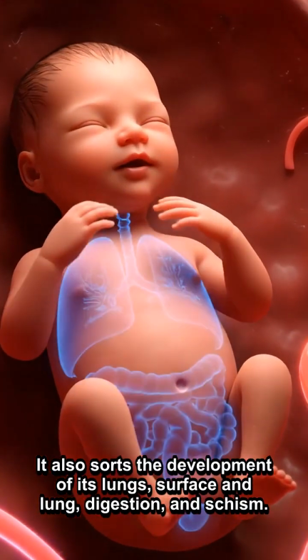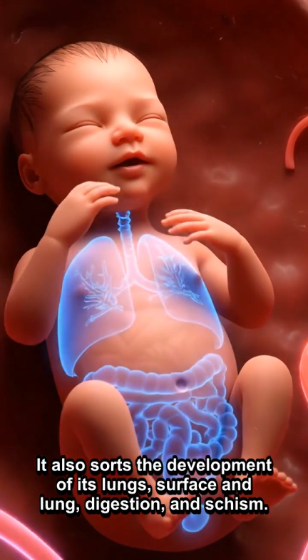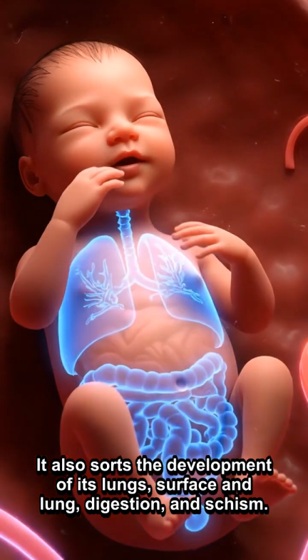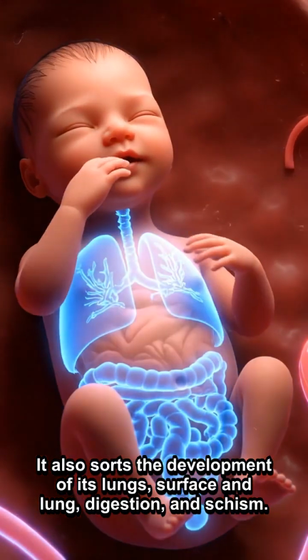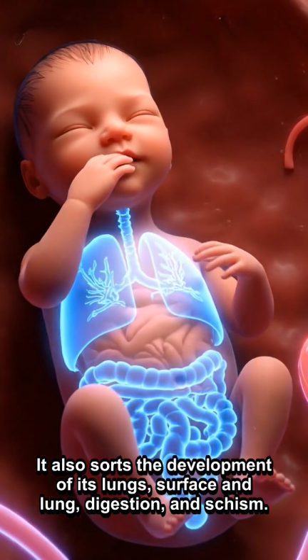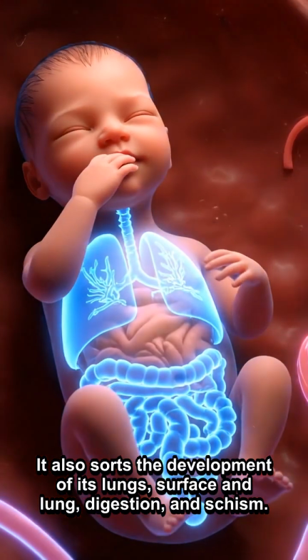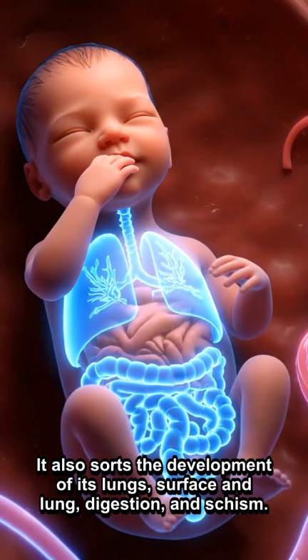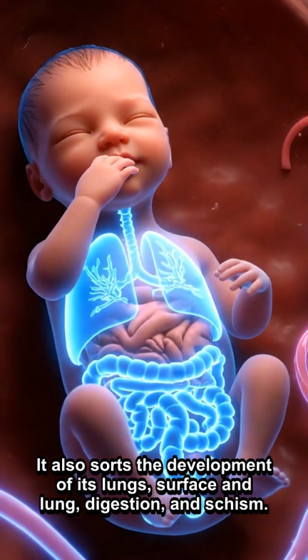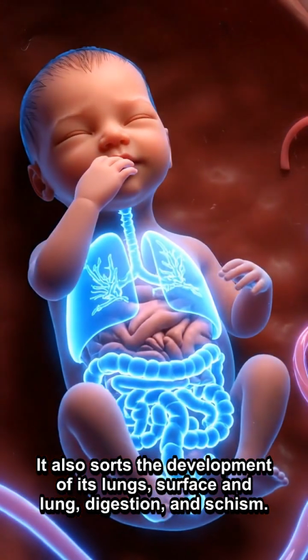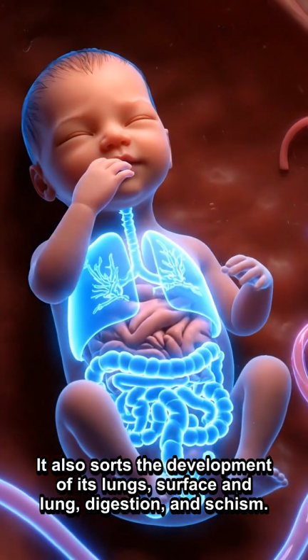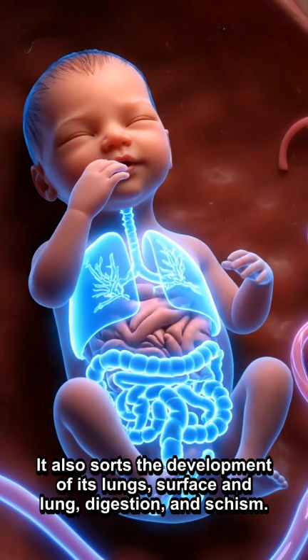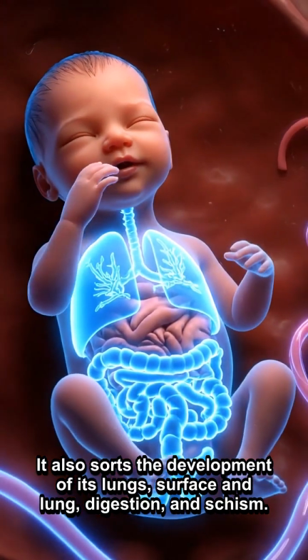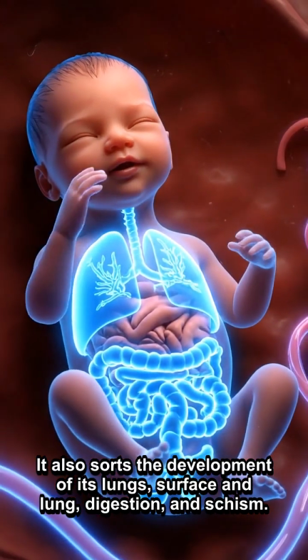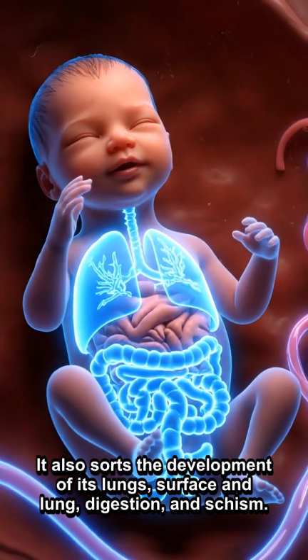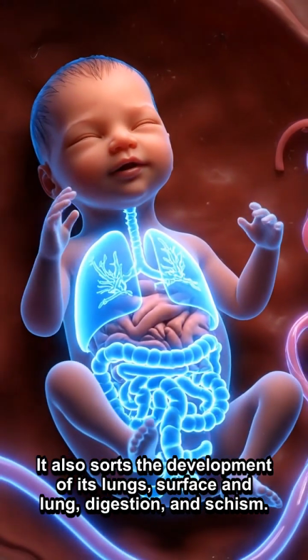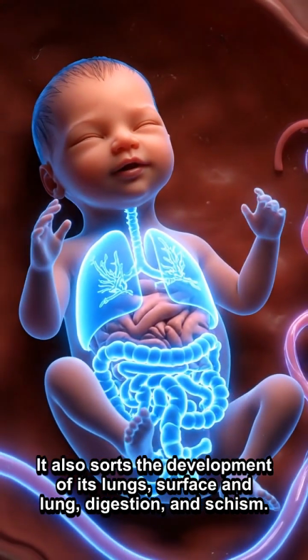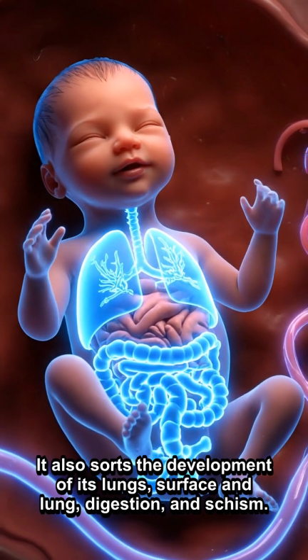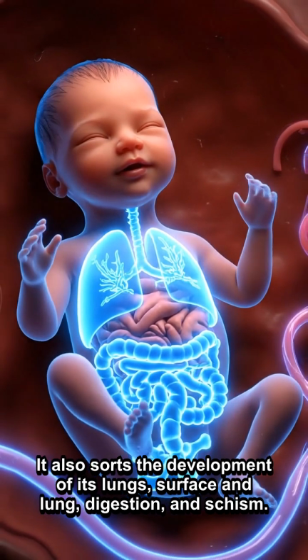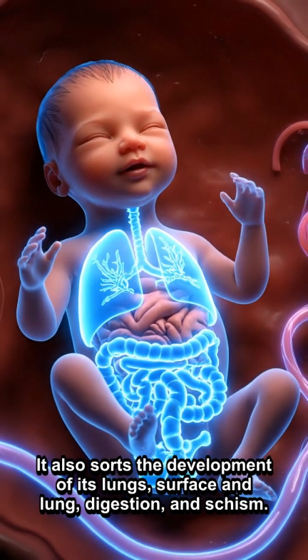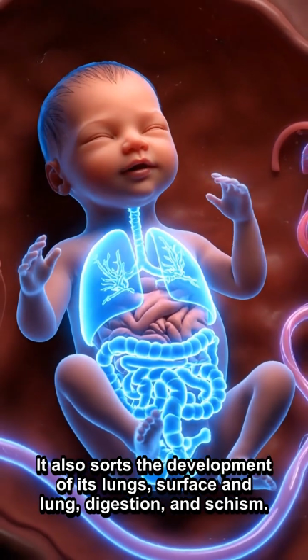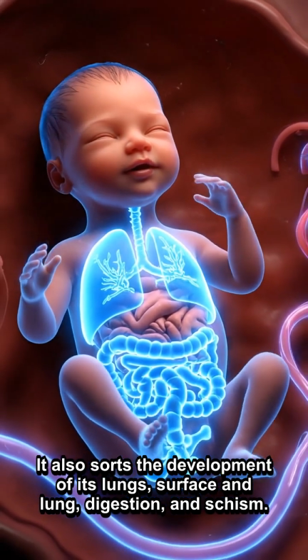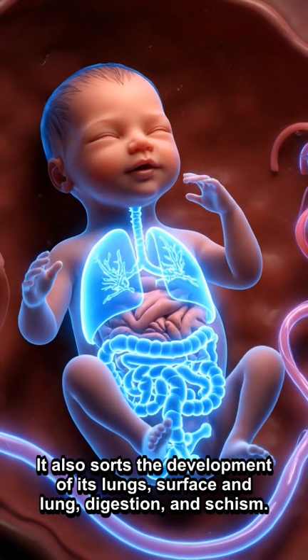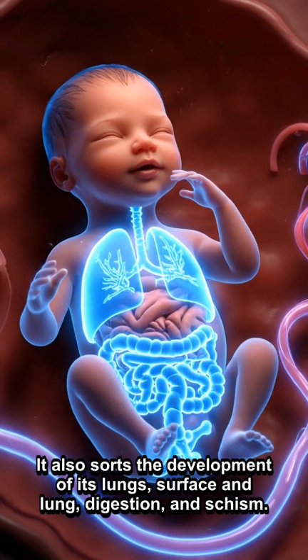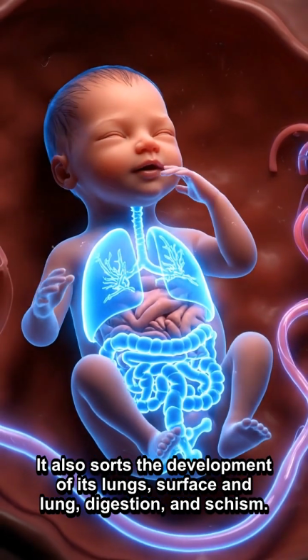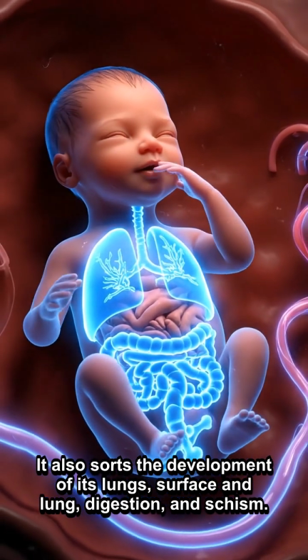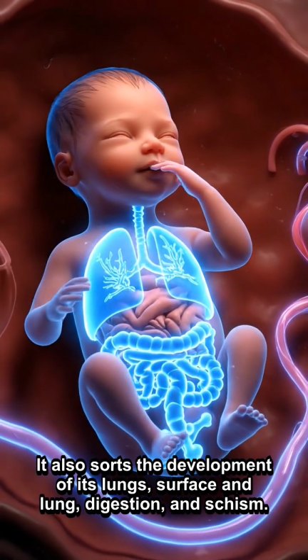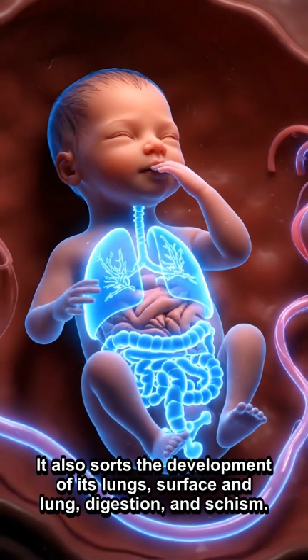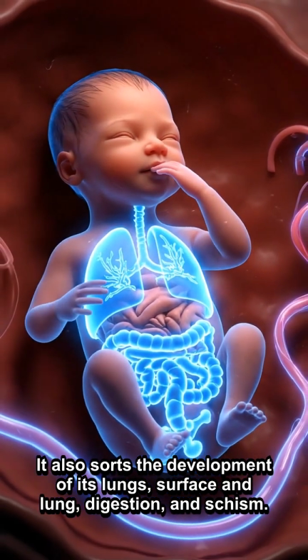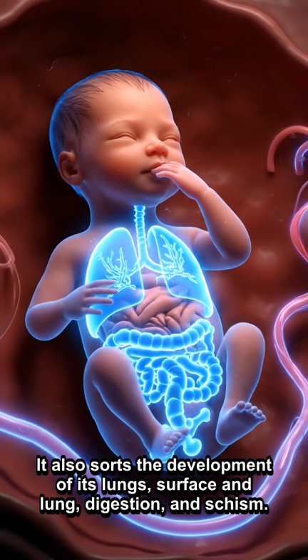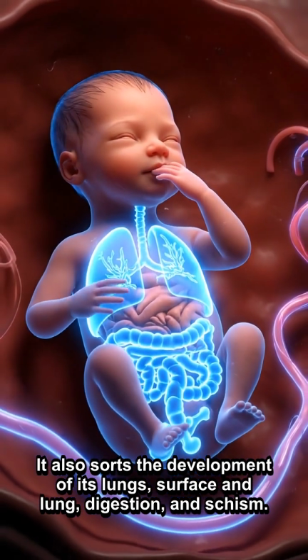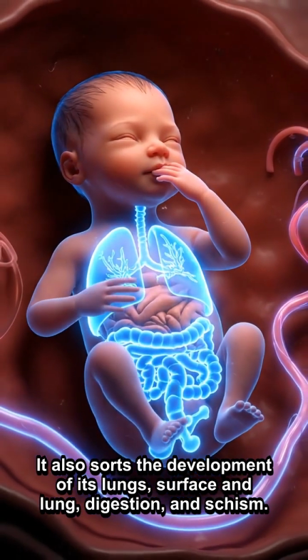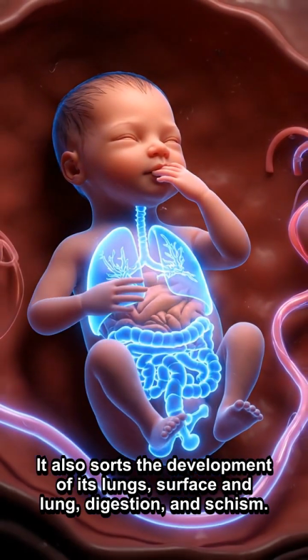It also supports the development of the lungs and digestive system.